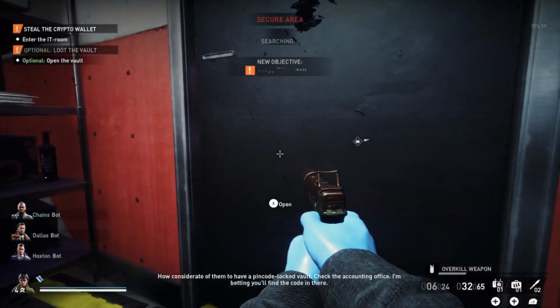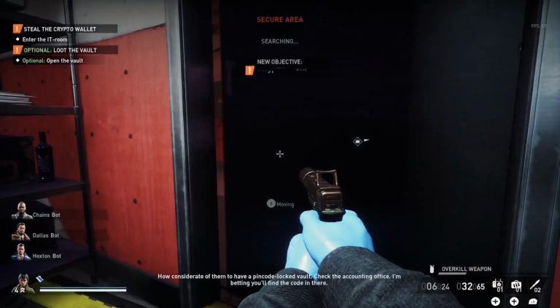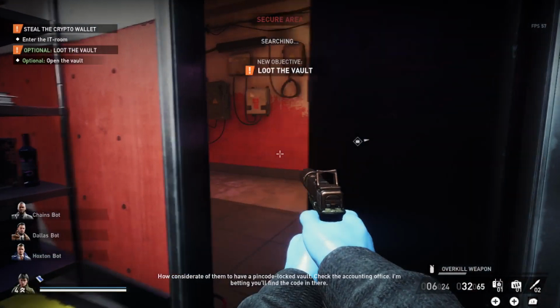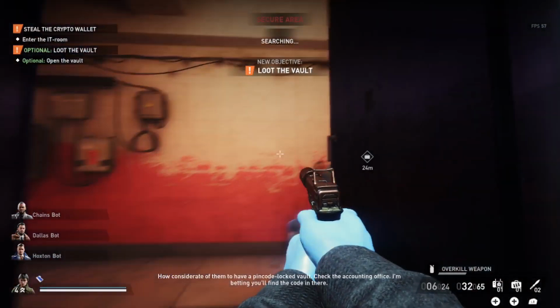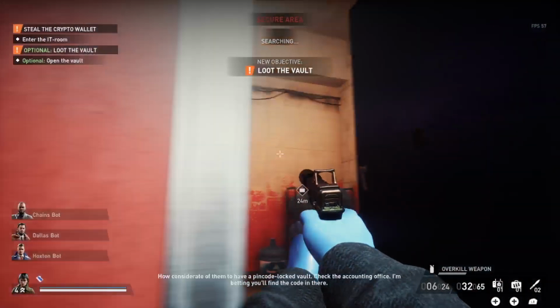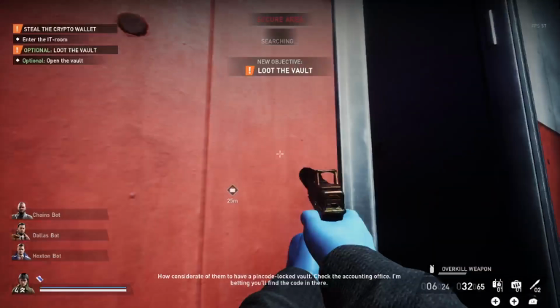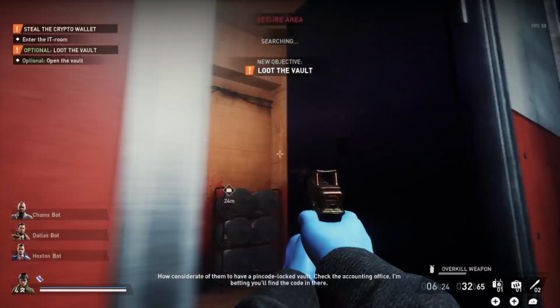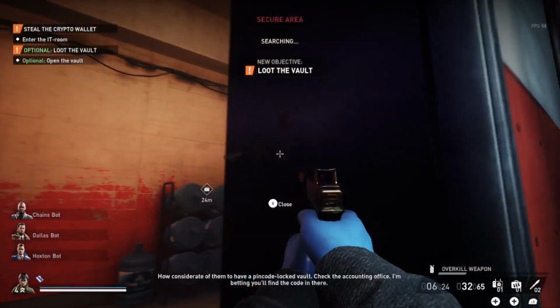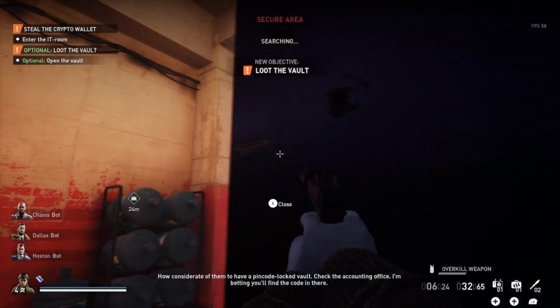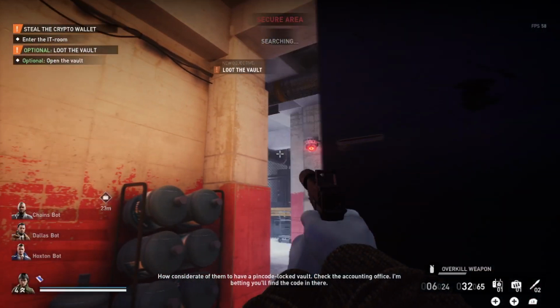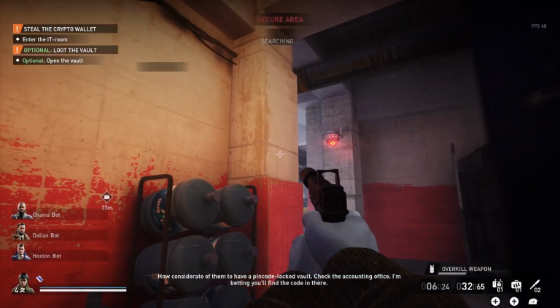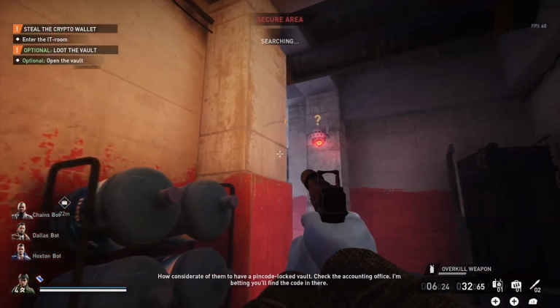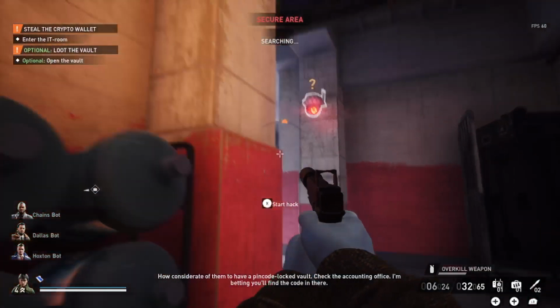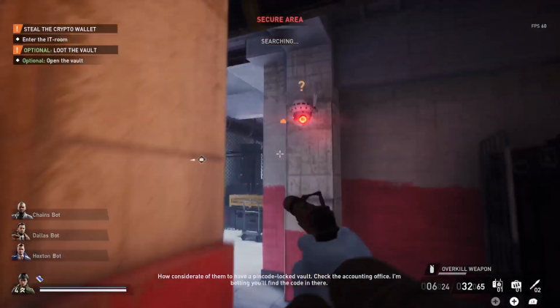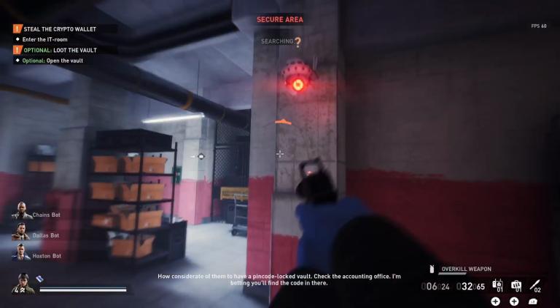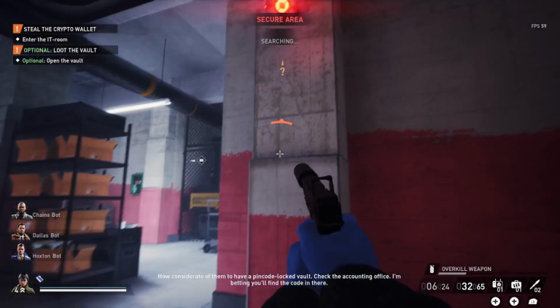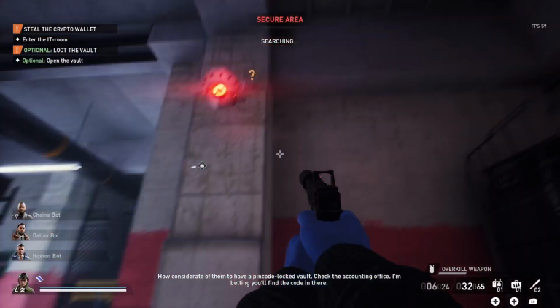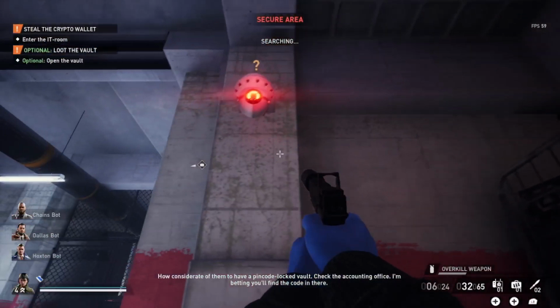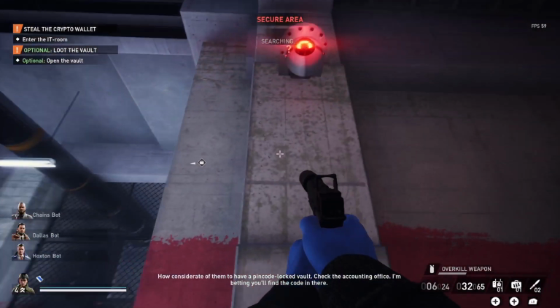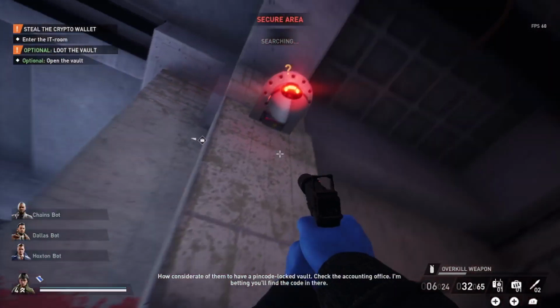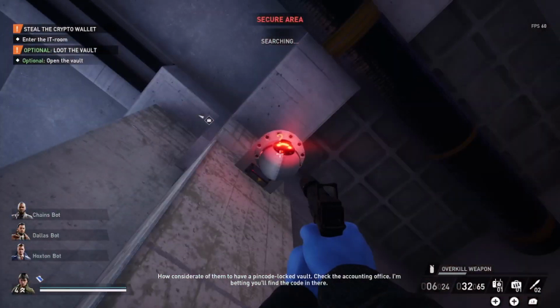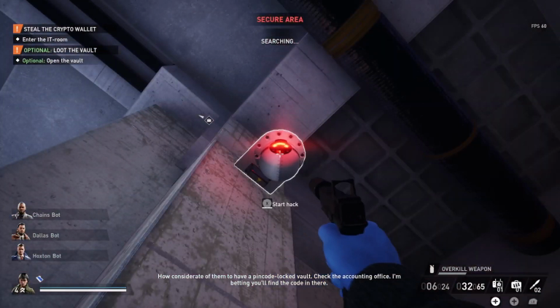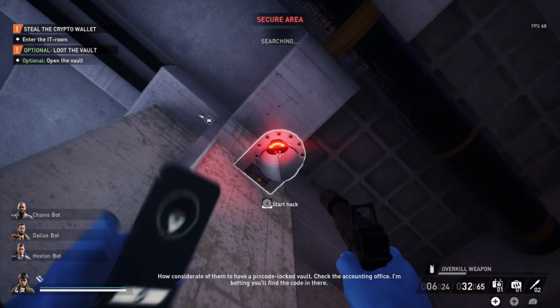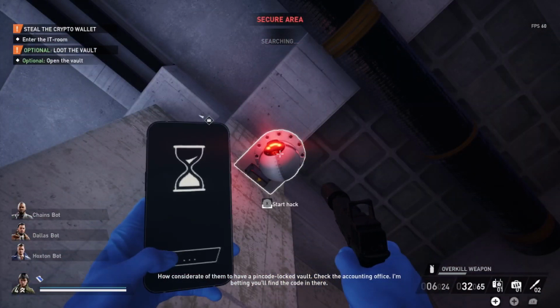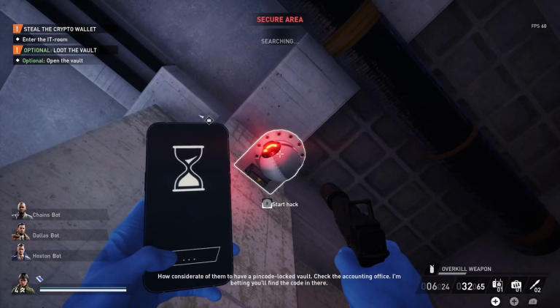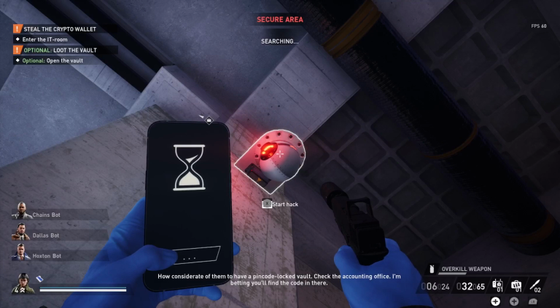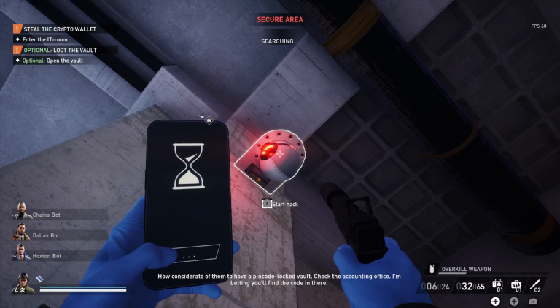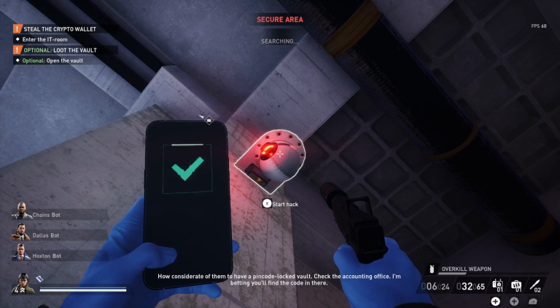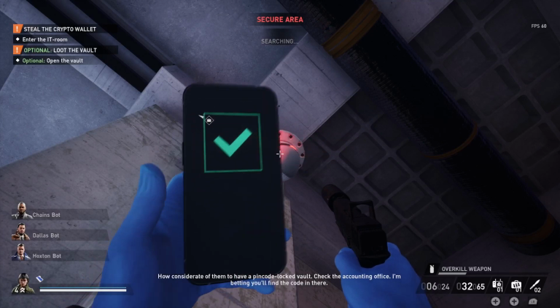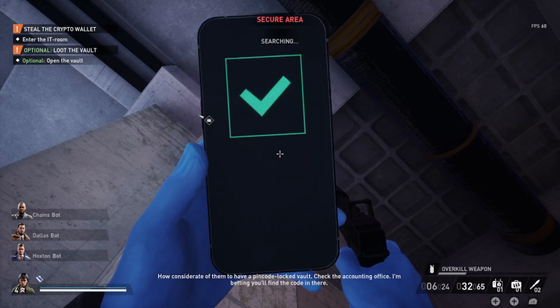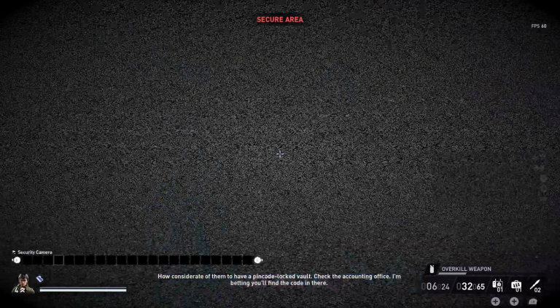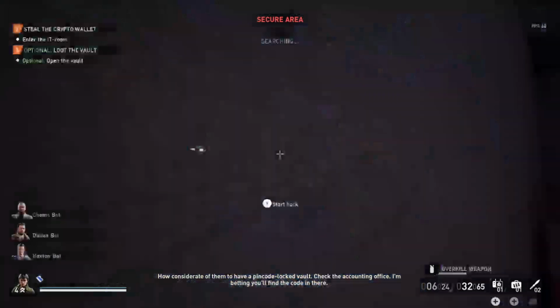How considerate of them to have a PIN code locked vault. Check the accounting office — I'm betting you'll find the code in there.